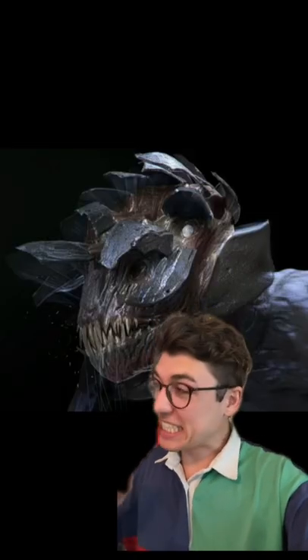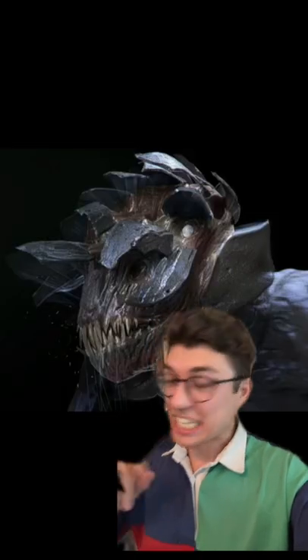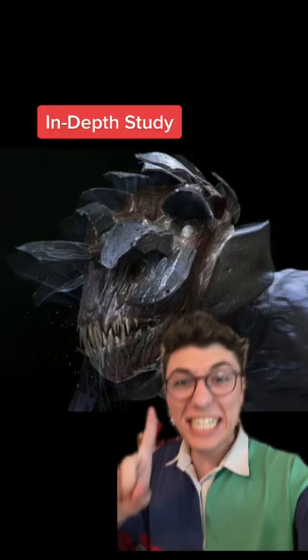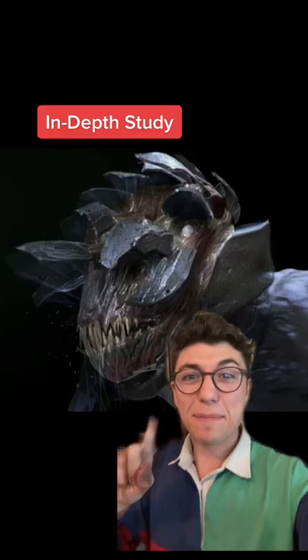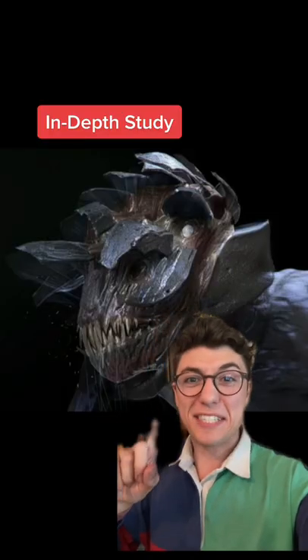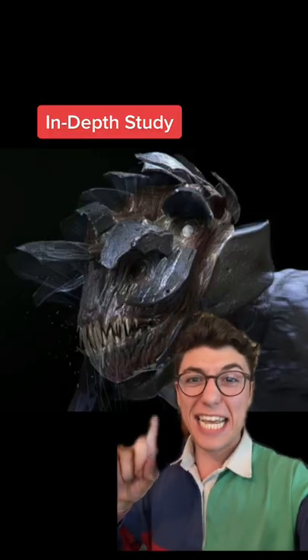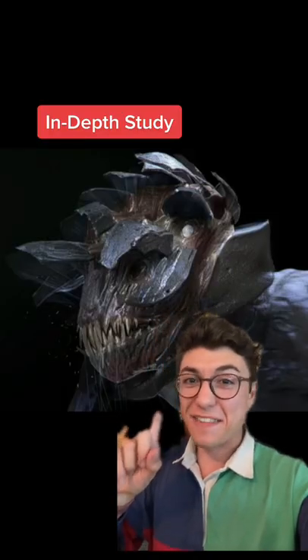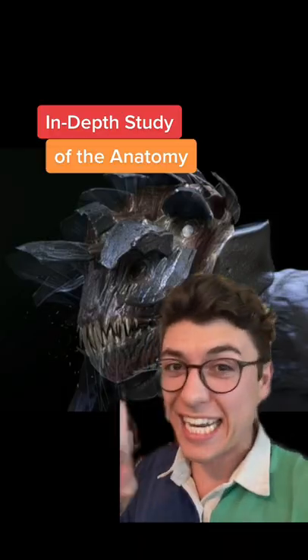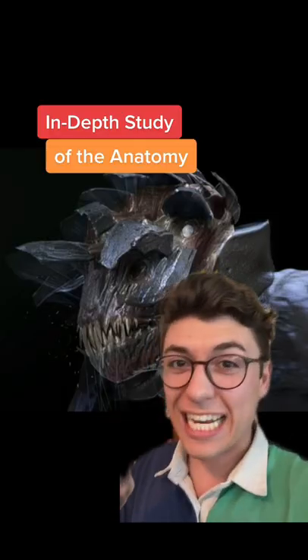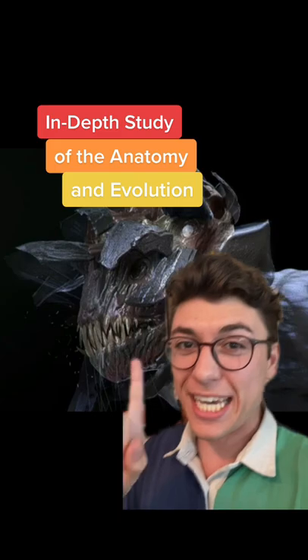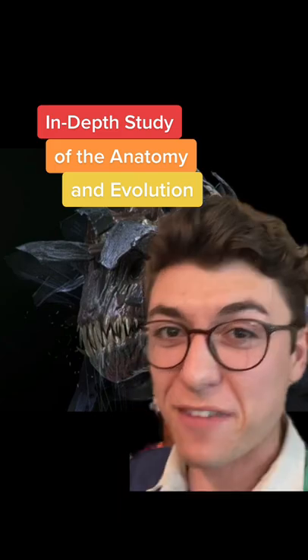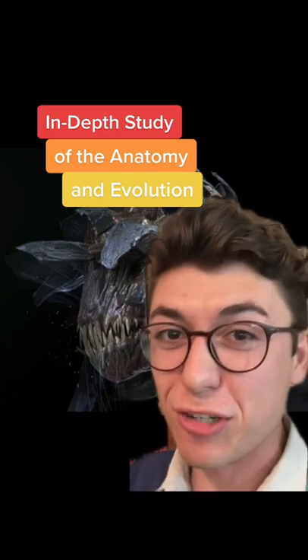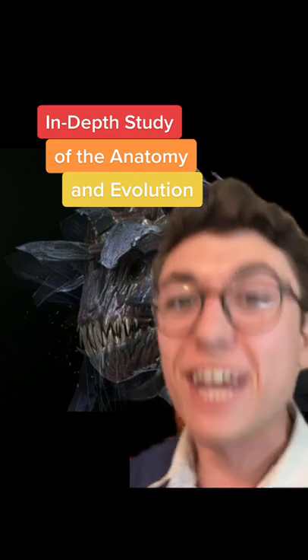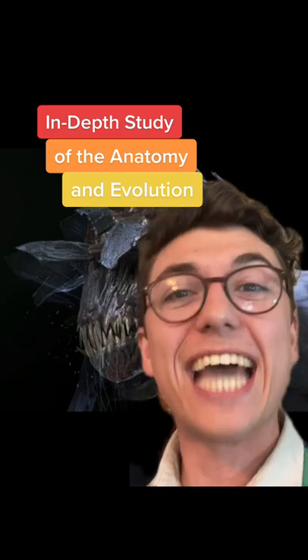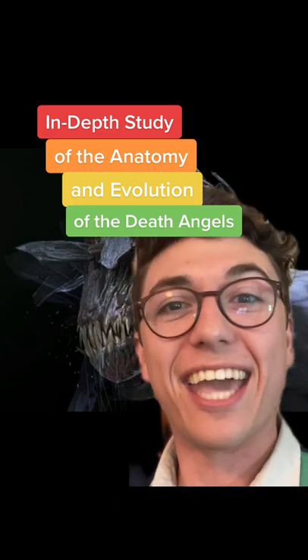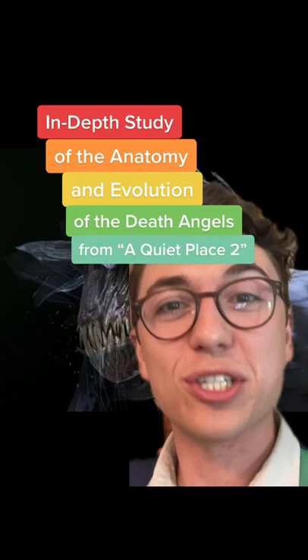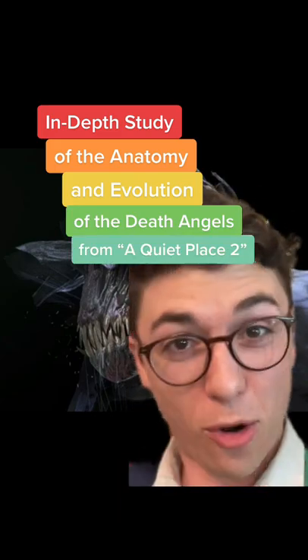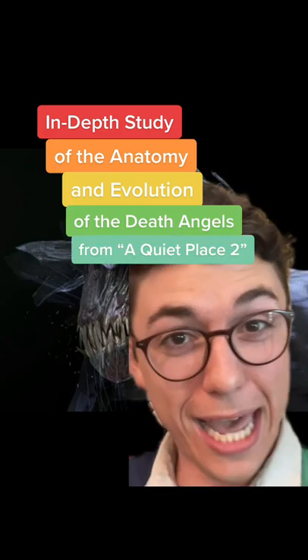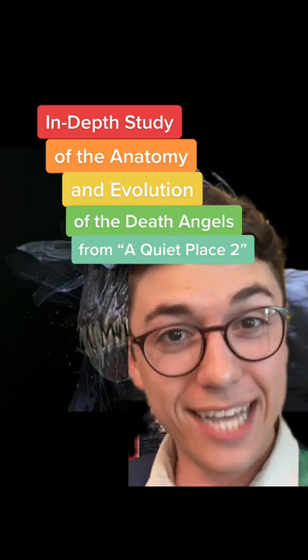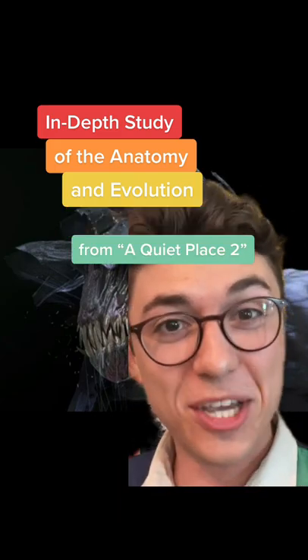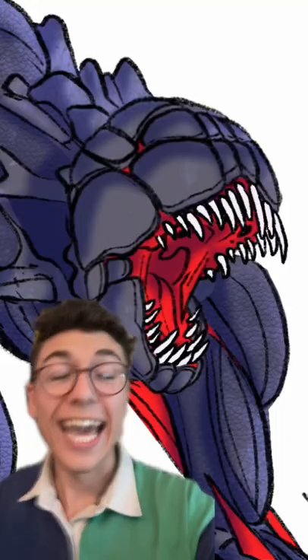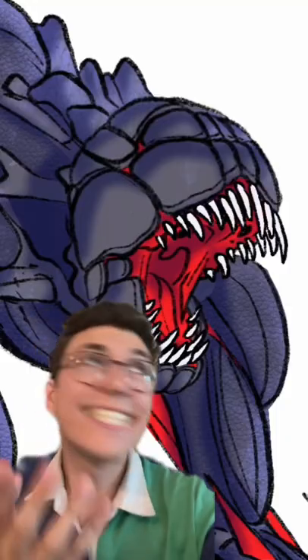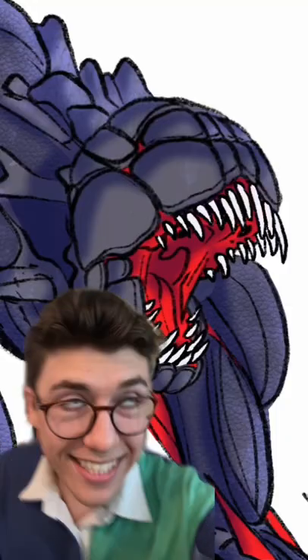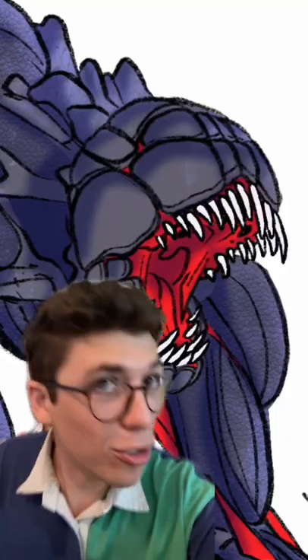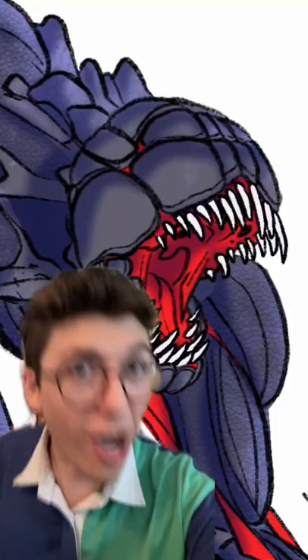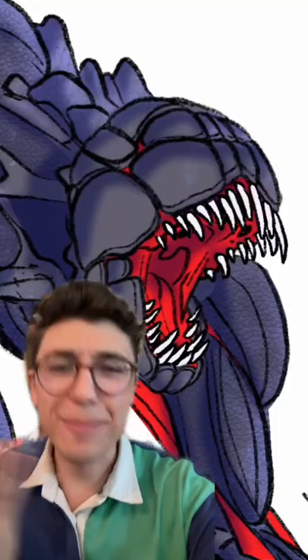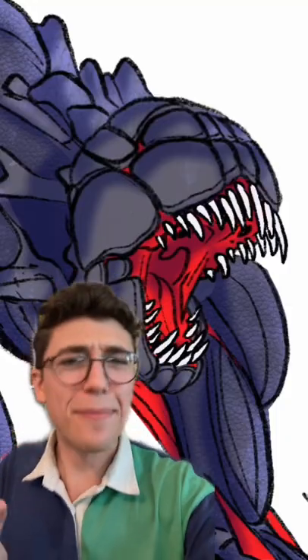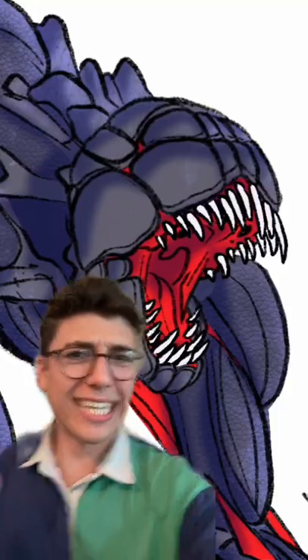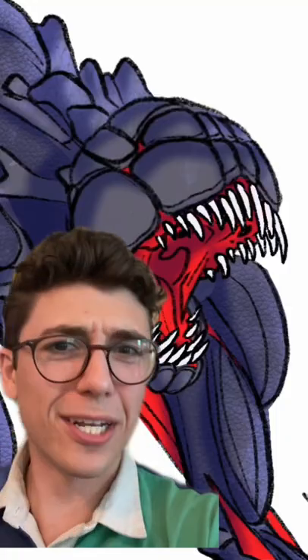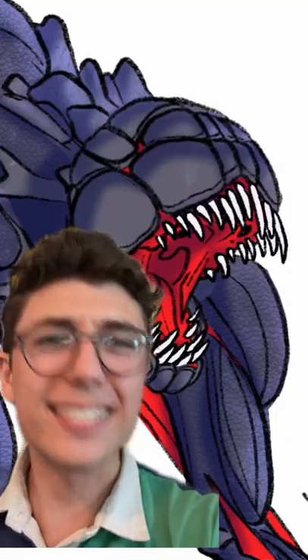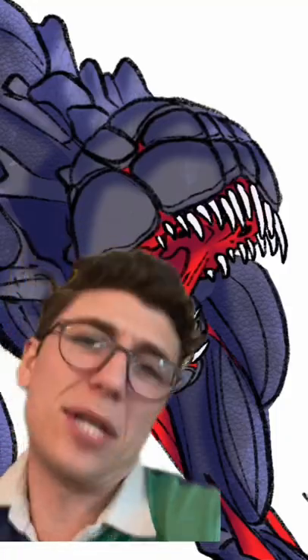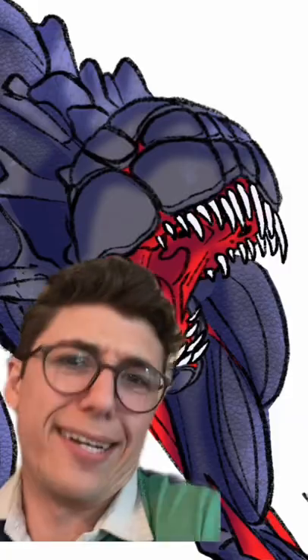This is an in-depth study of the anatomy and evolution of the Death Angels from A Quiet Place 2. And yes, I do draw them. Did I mention I'm an artist? I'm an artist.